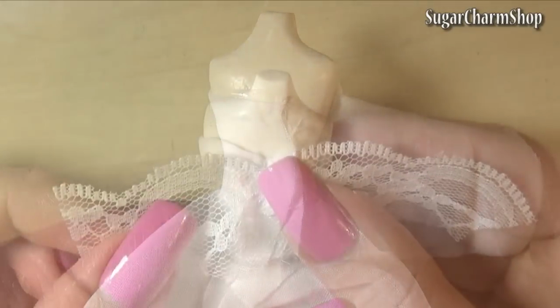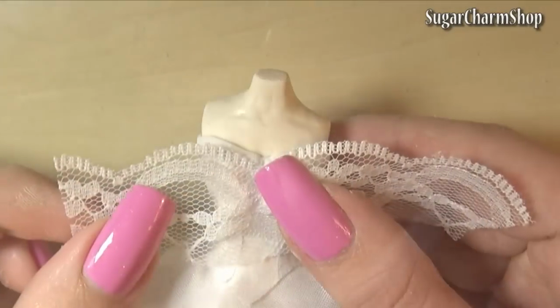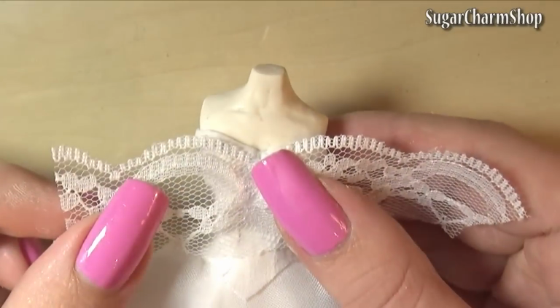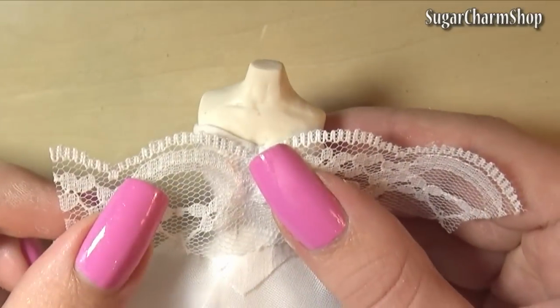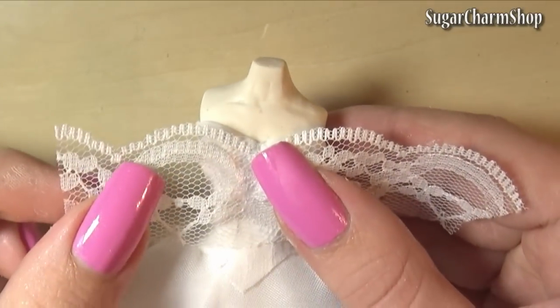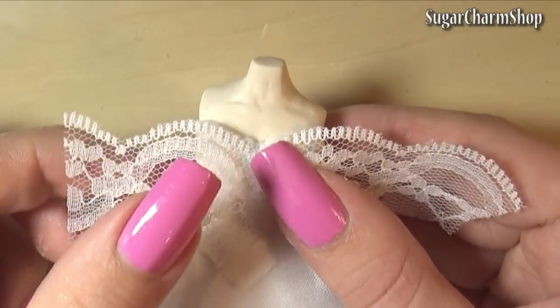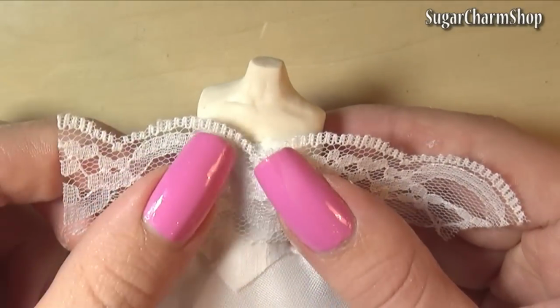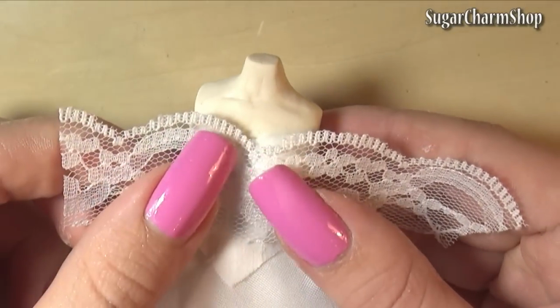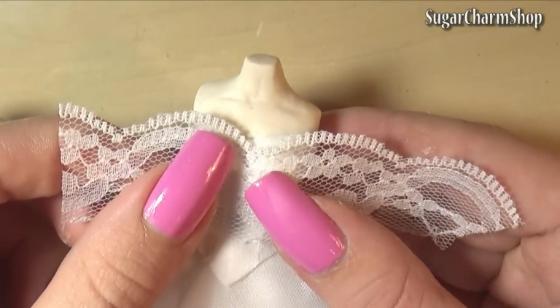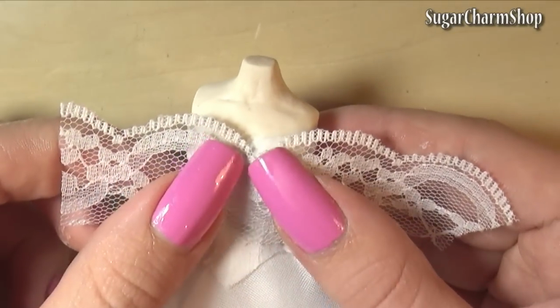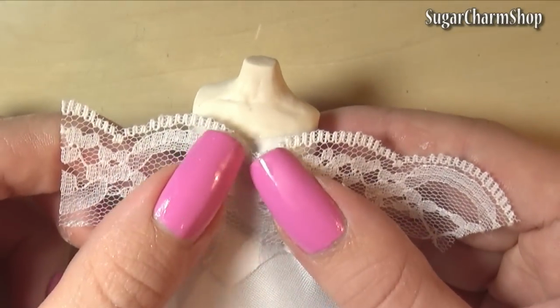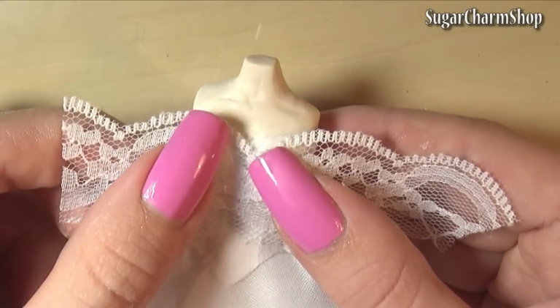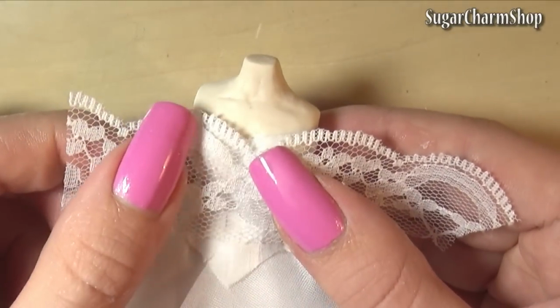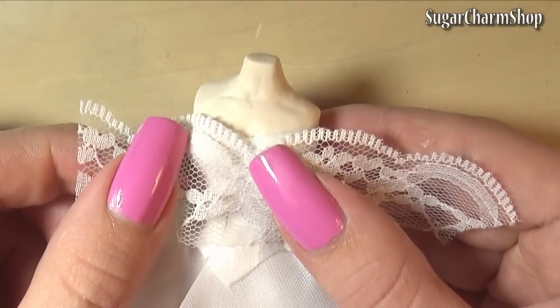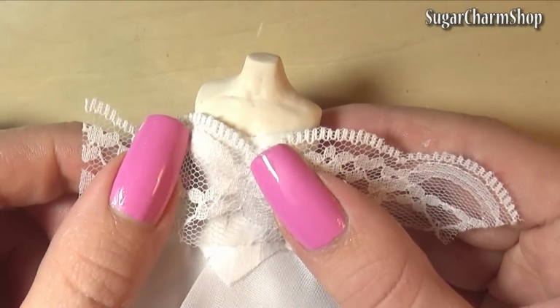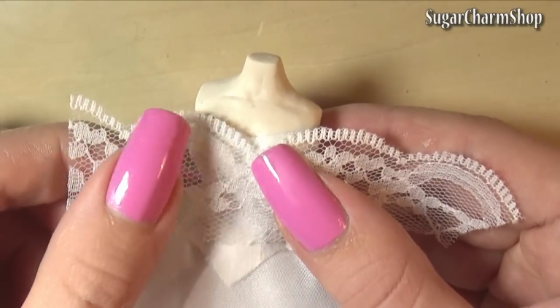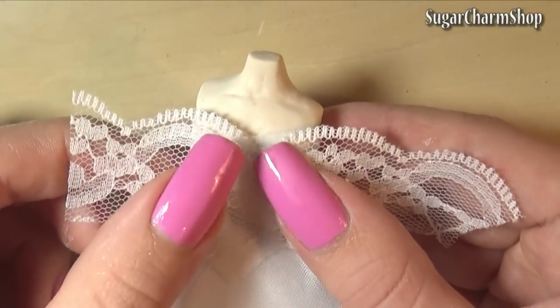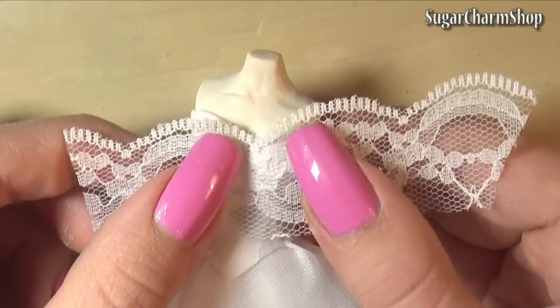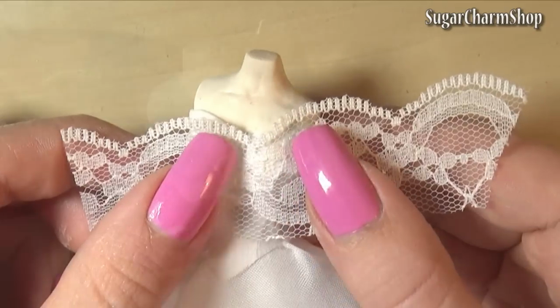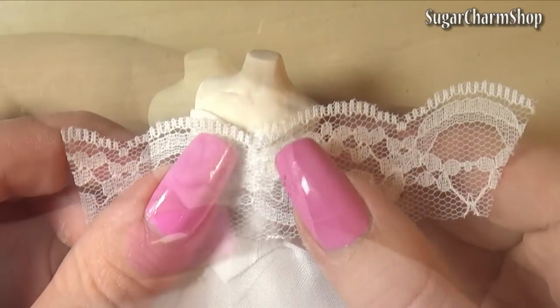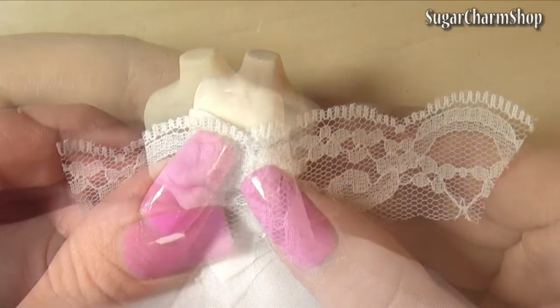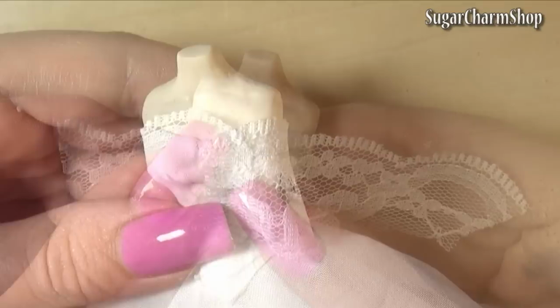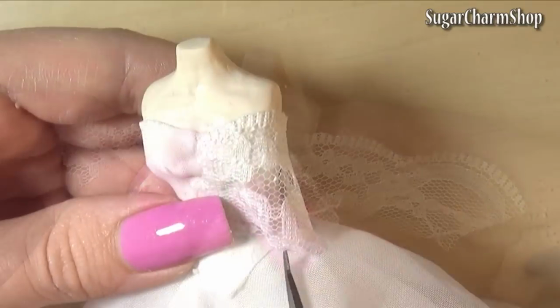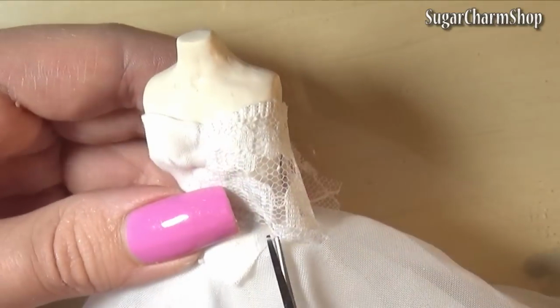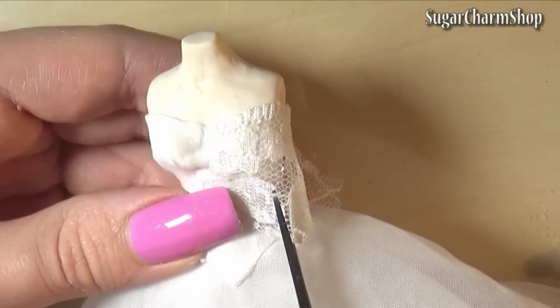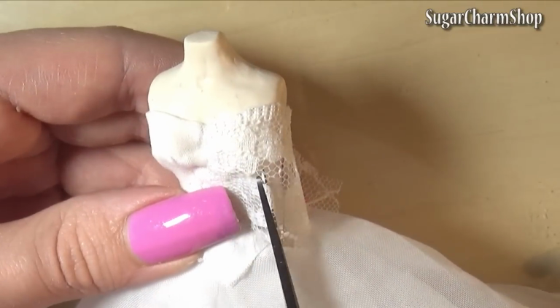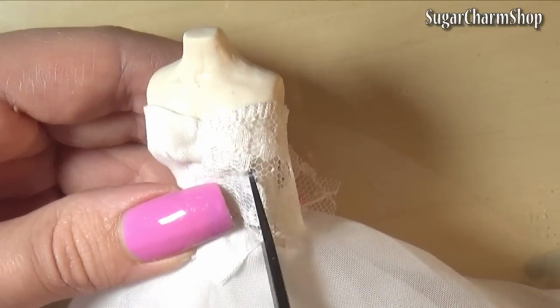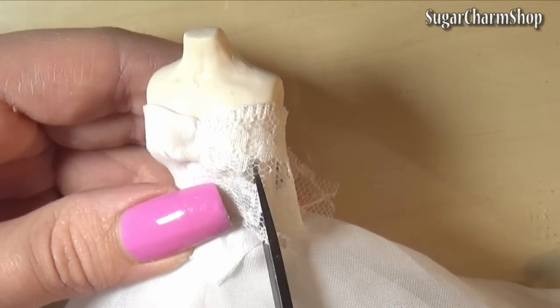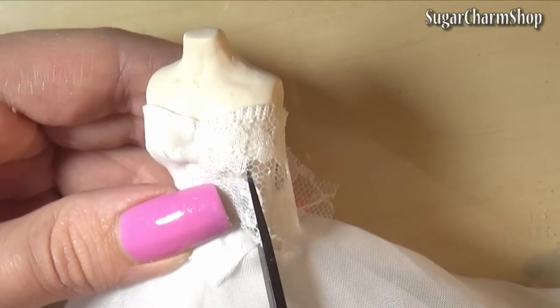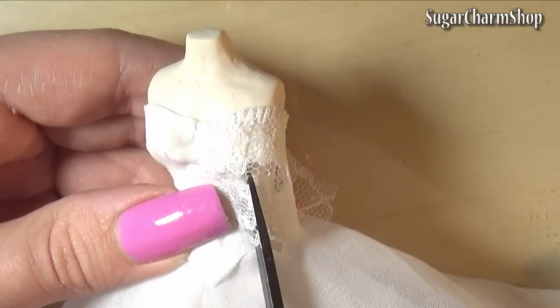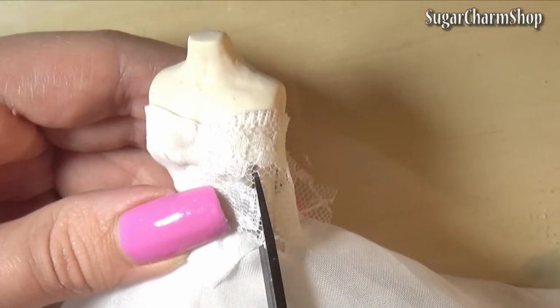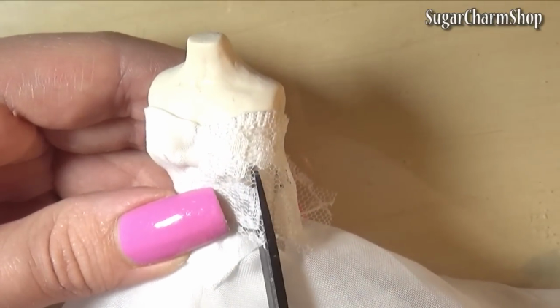For the lace, I took this piece of lace ribbon or trim and just cut and glued it in place so that it would fit.